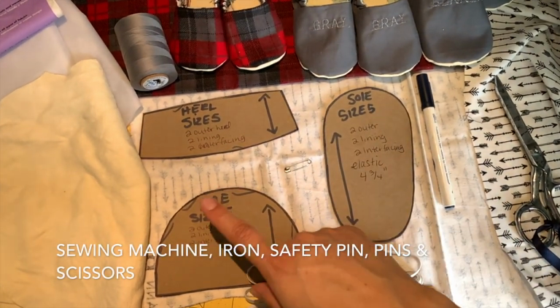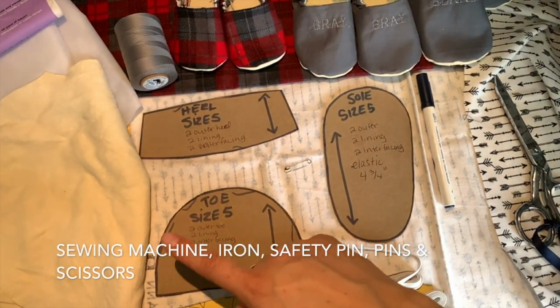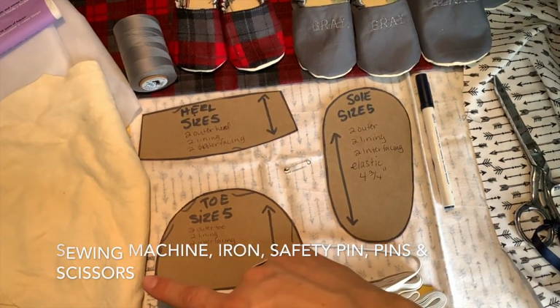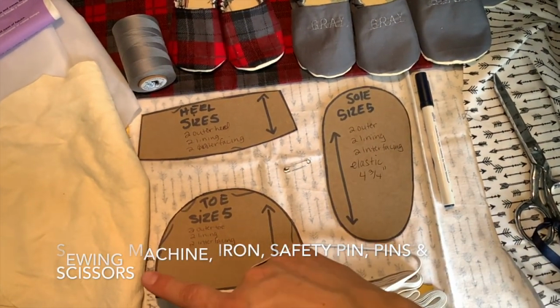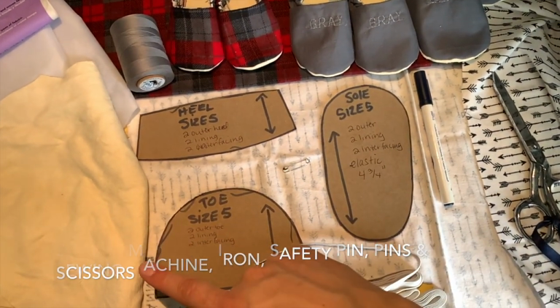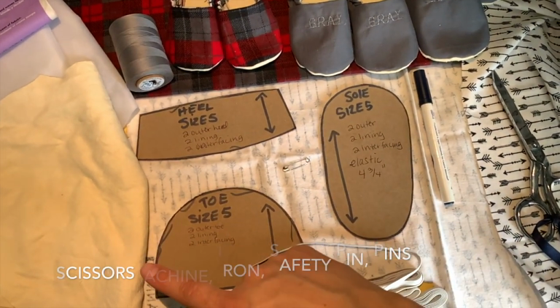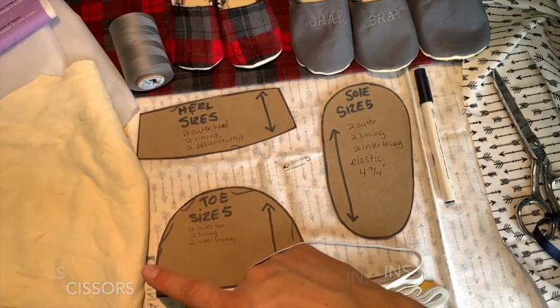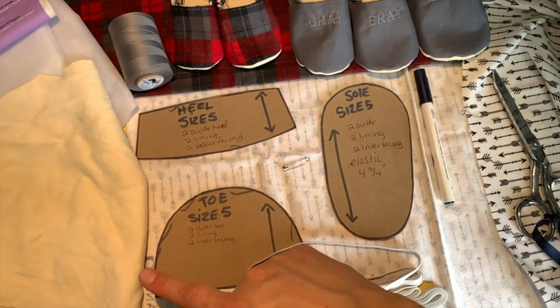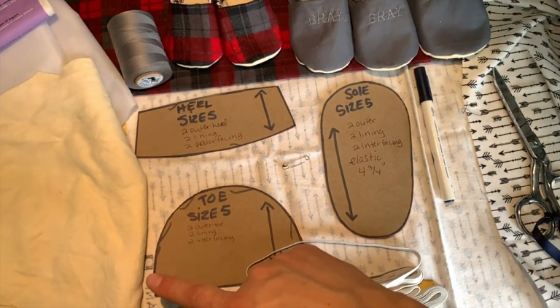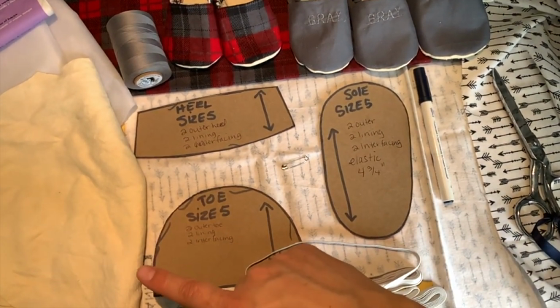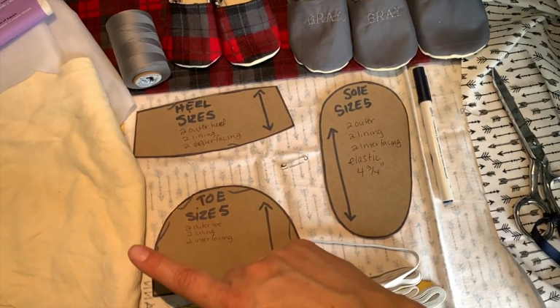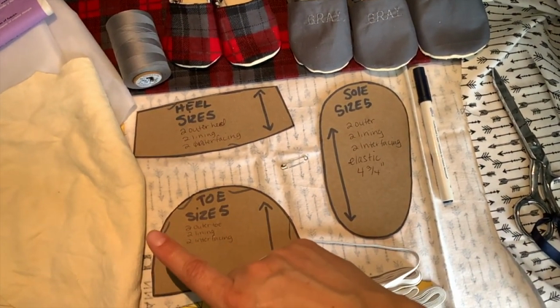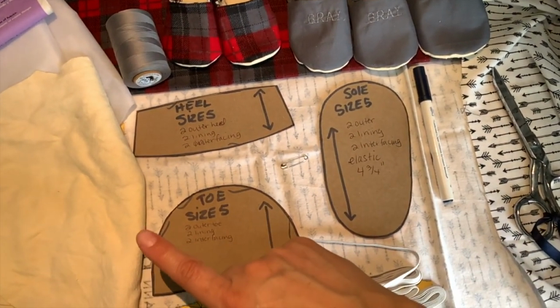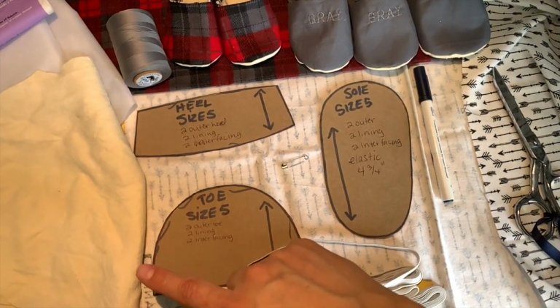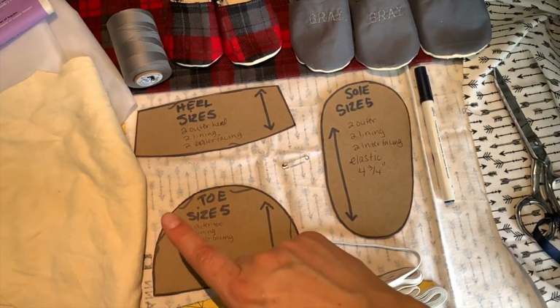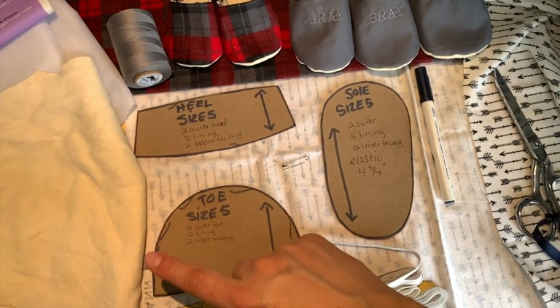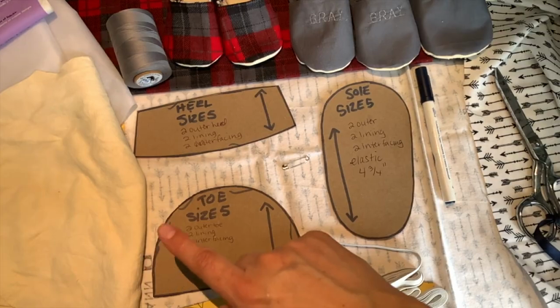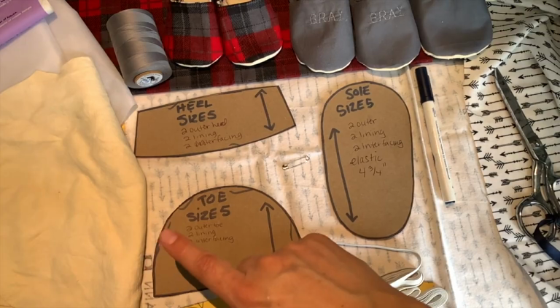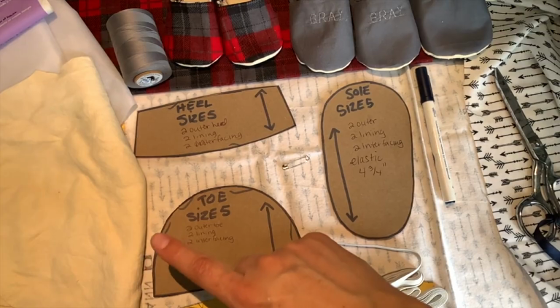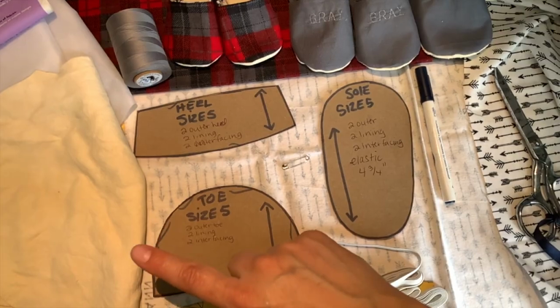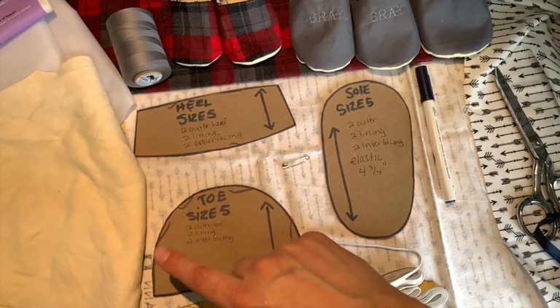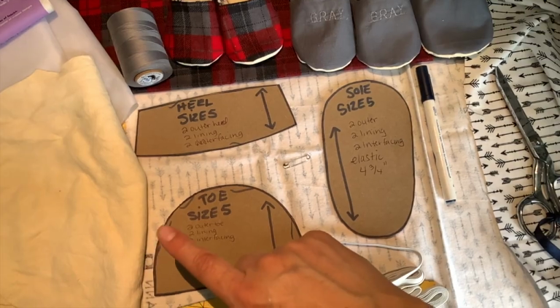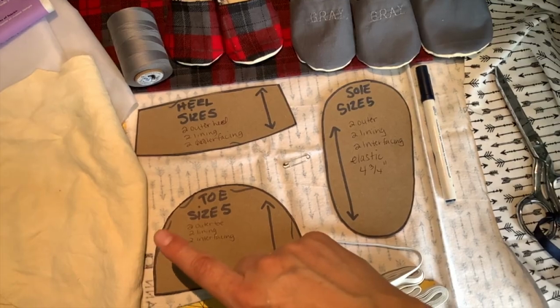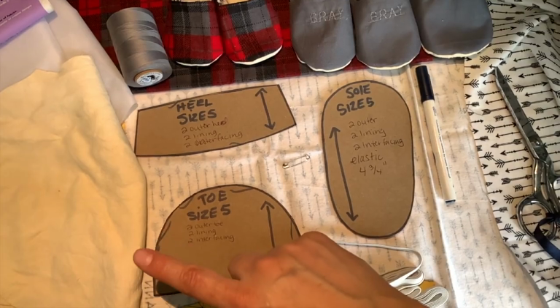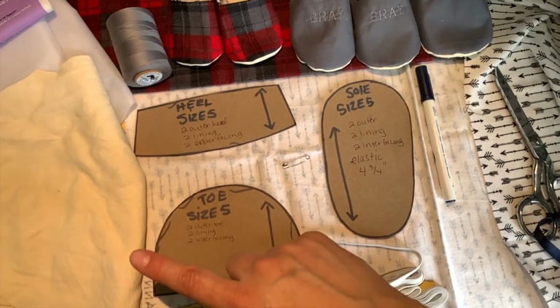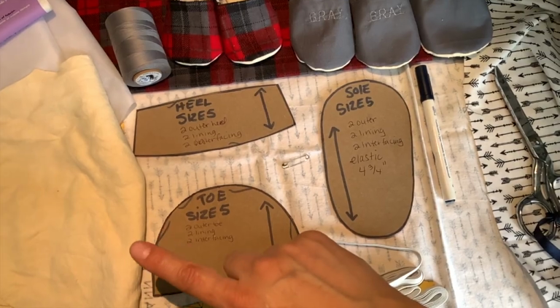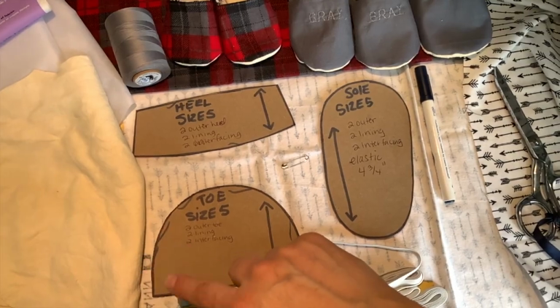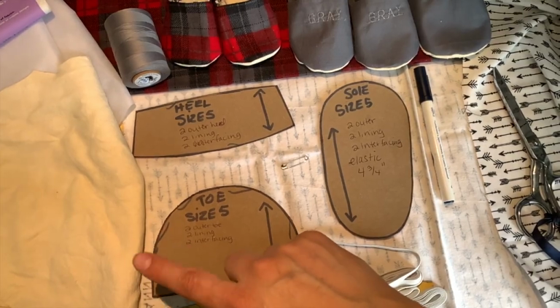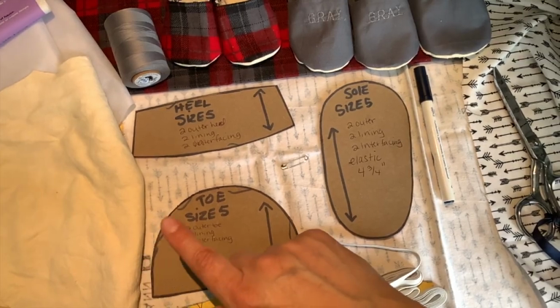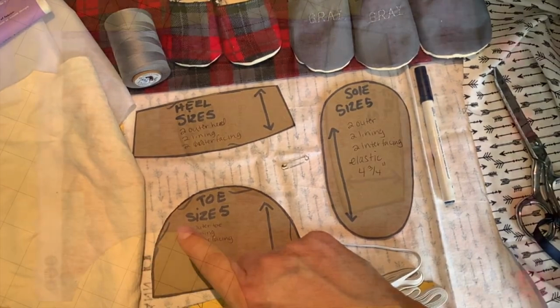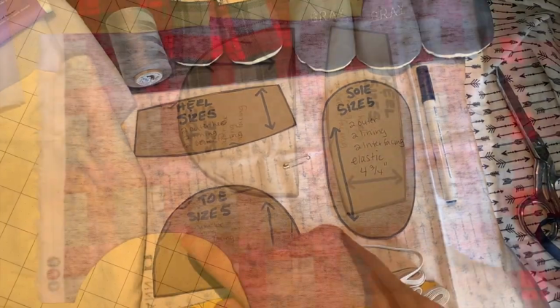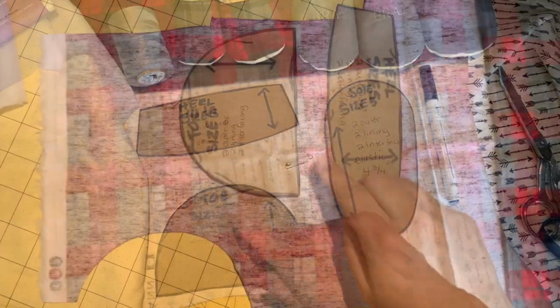But because I'm using suede, I'm only going to need one — one right, one left.